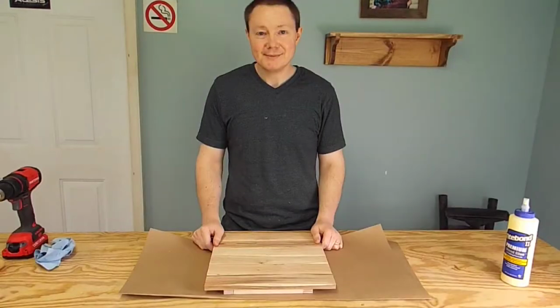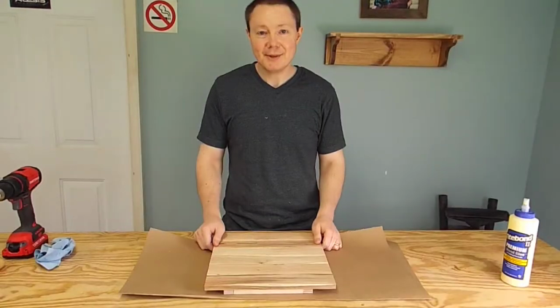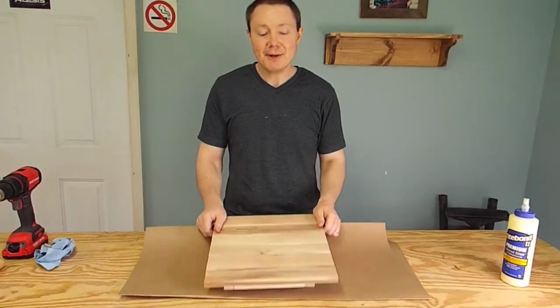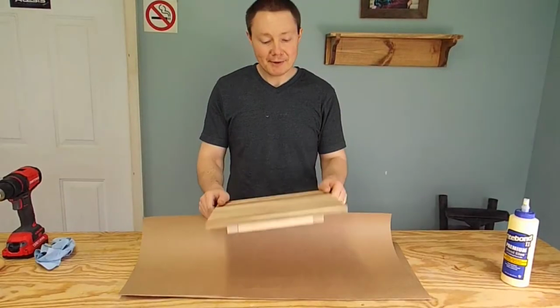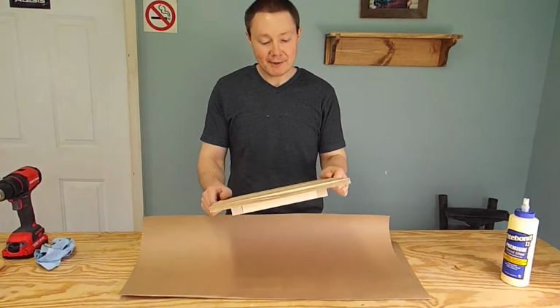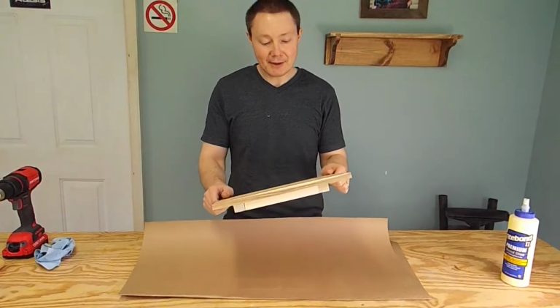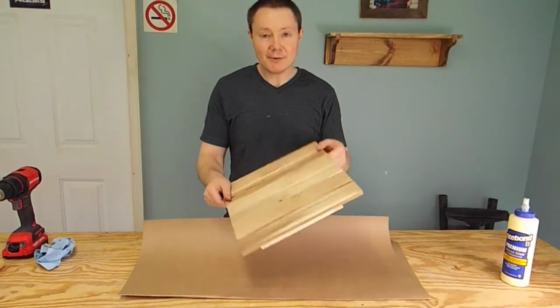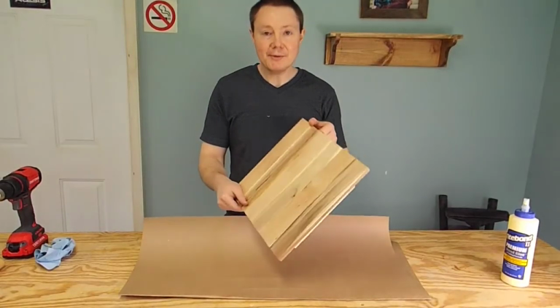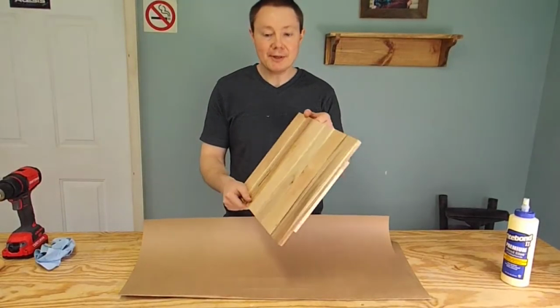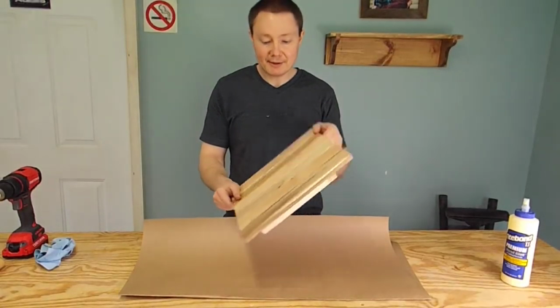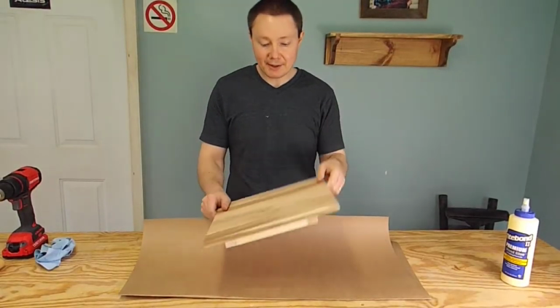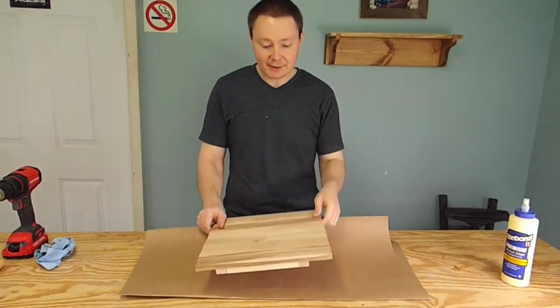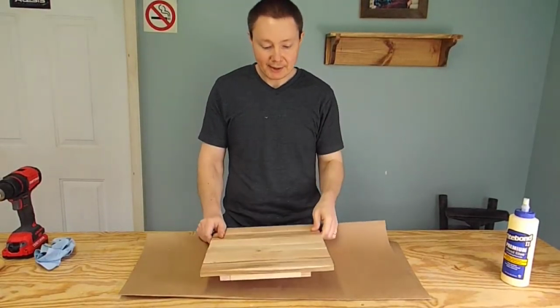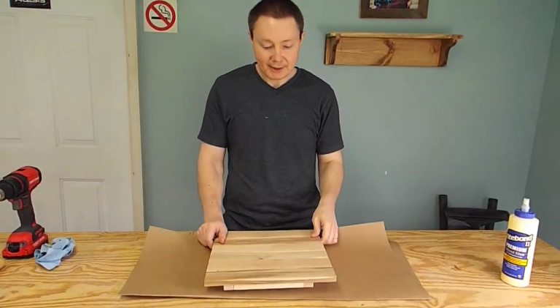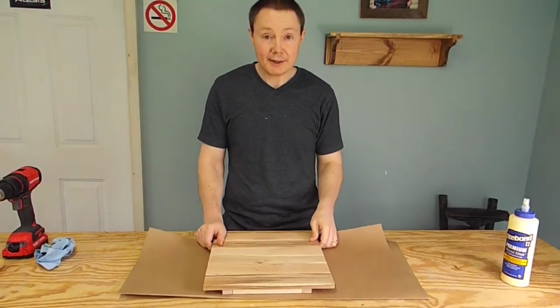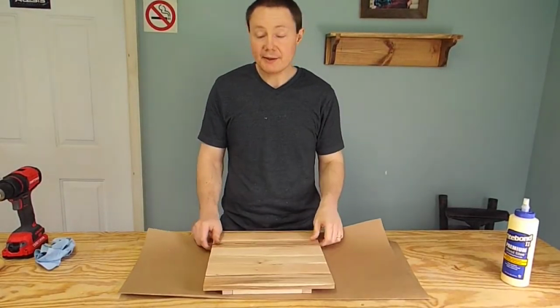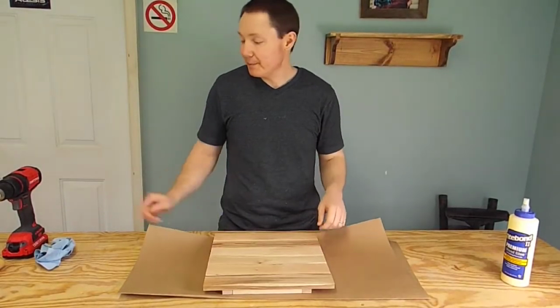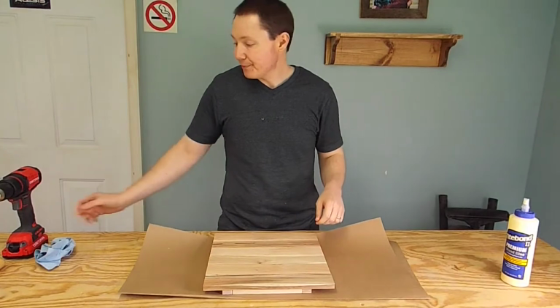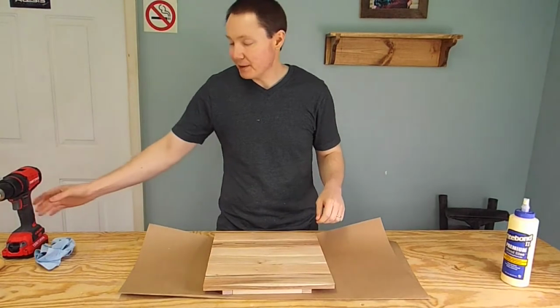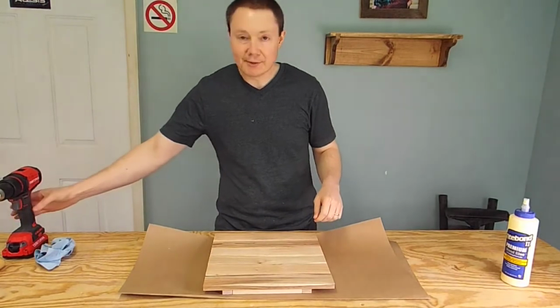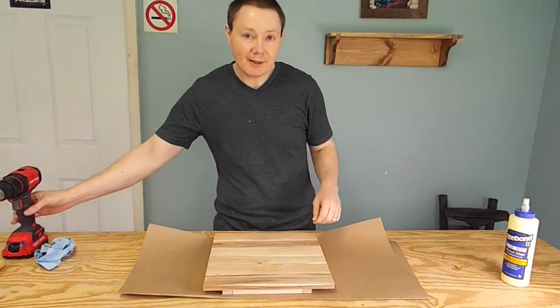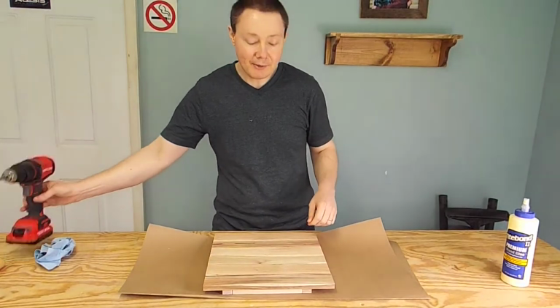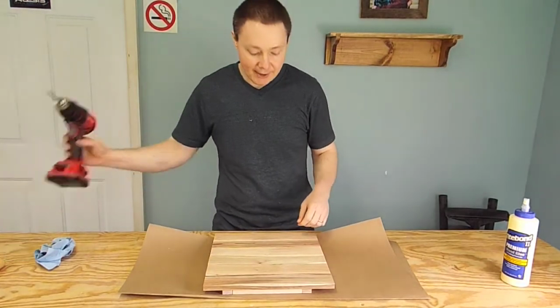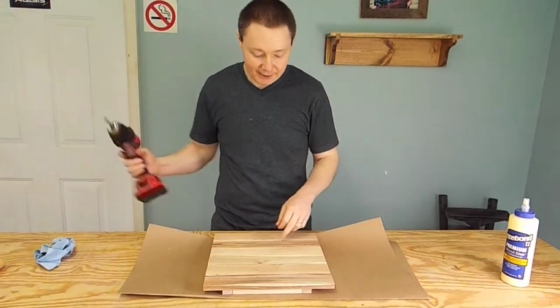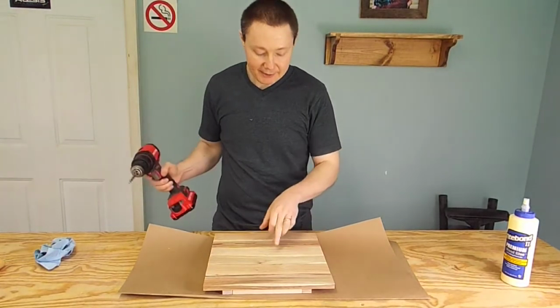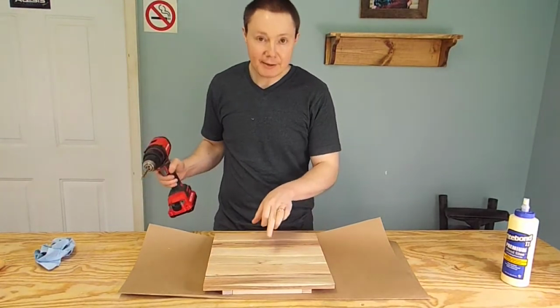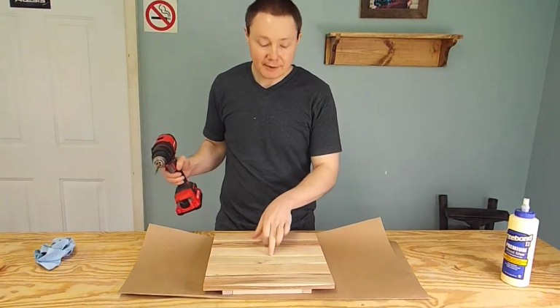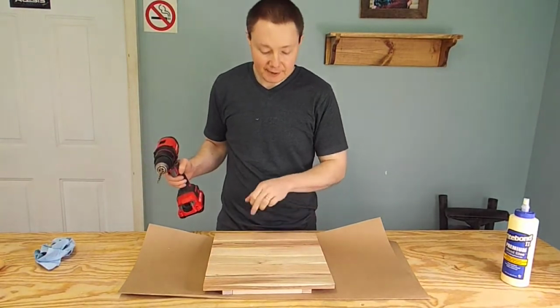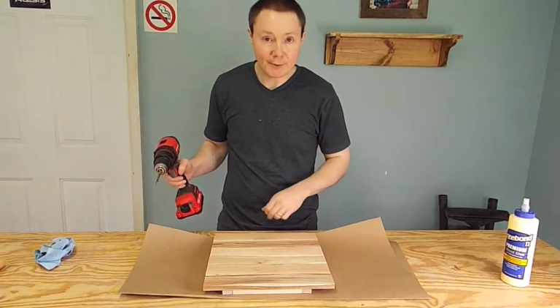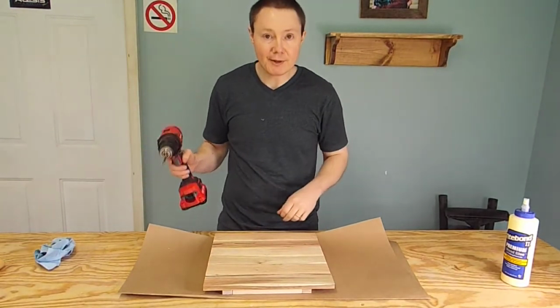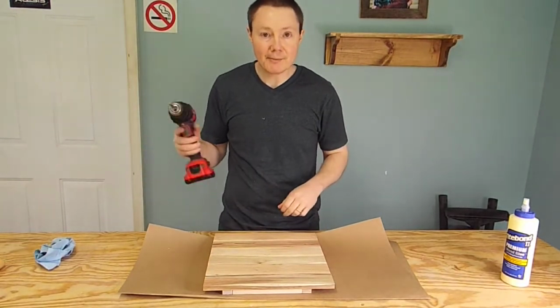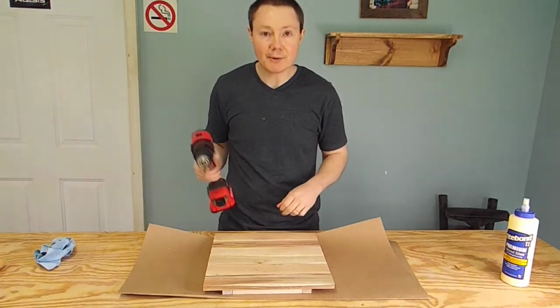Well, now we have everything all glued and nailed together. The next step is to drill a hole directly in the center of this for the clock motor.